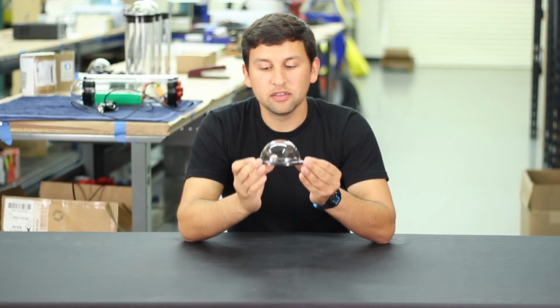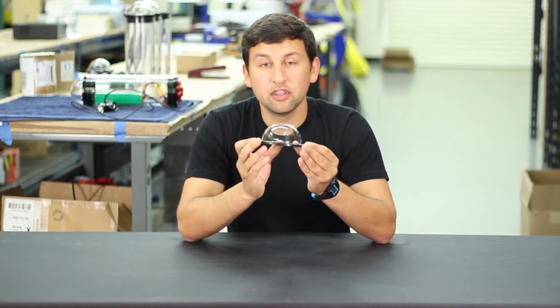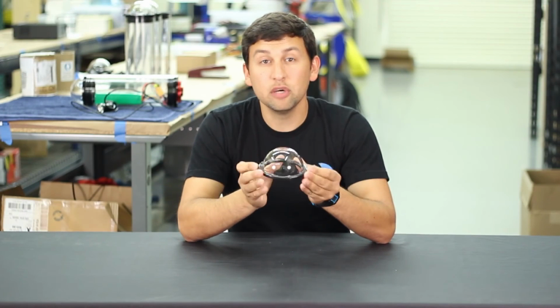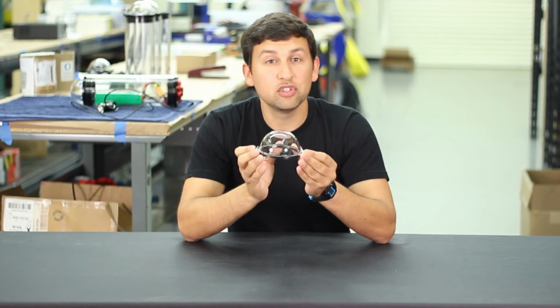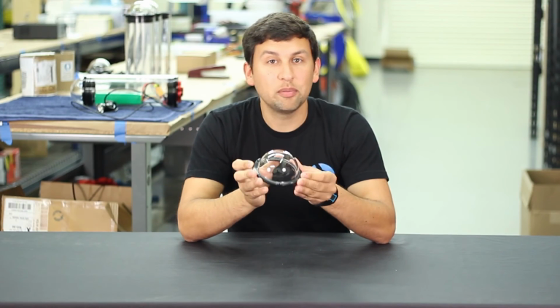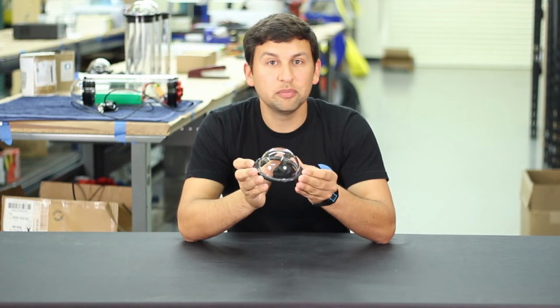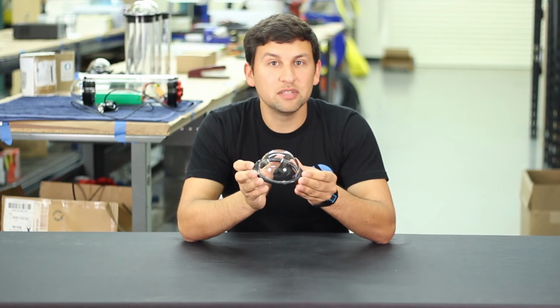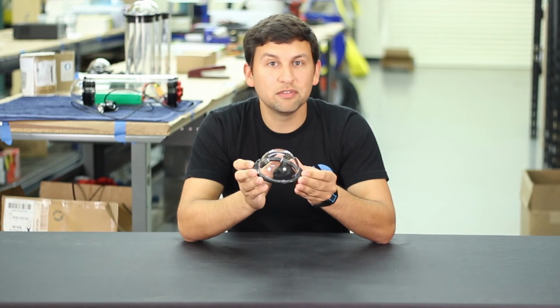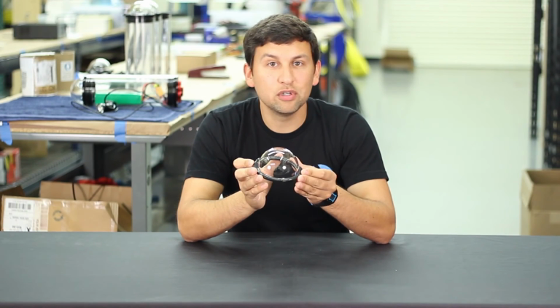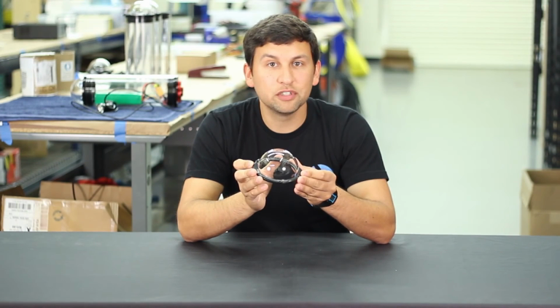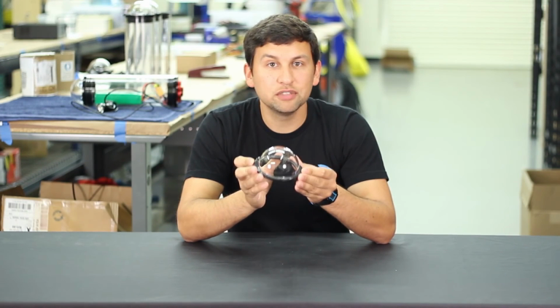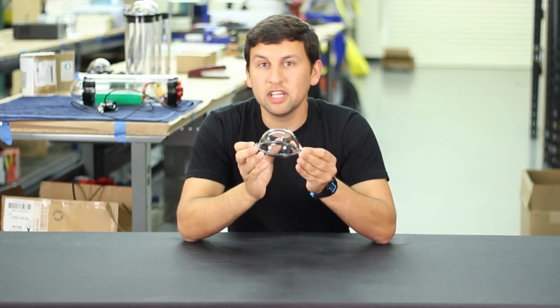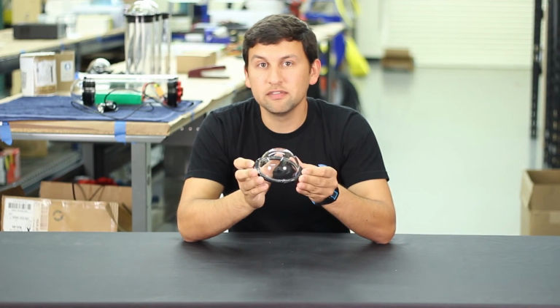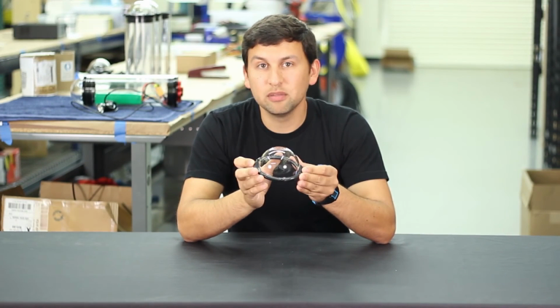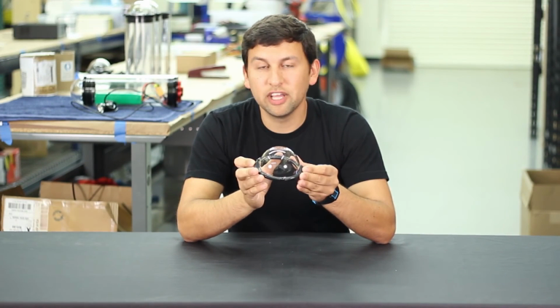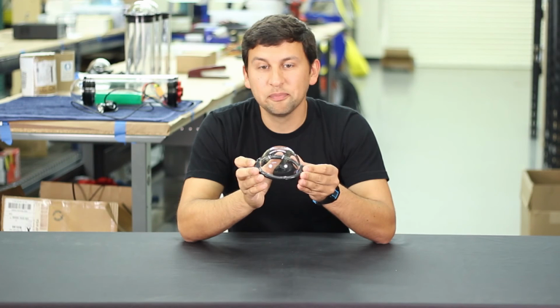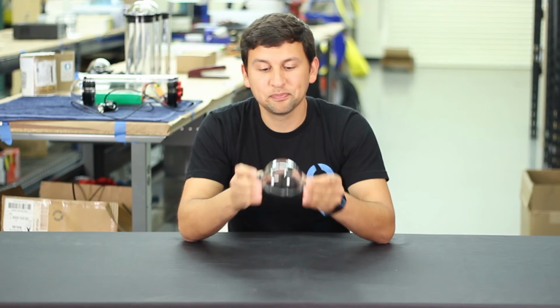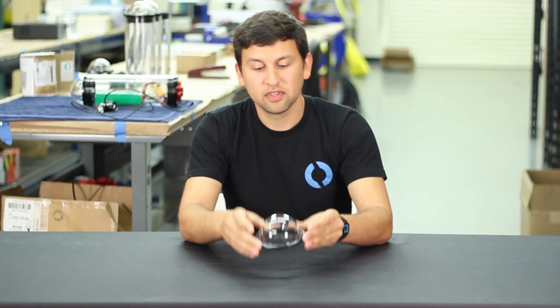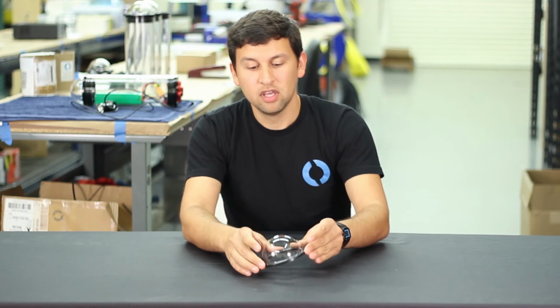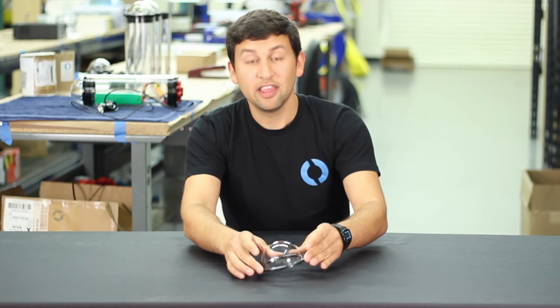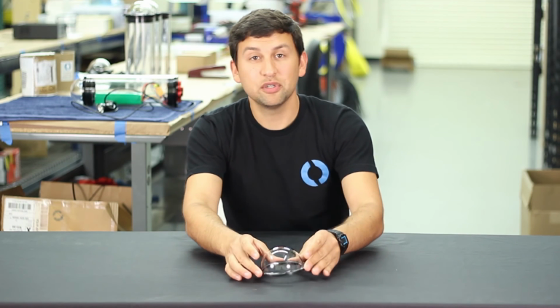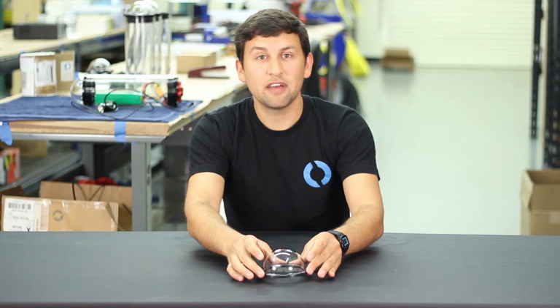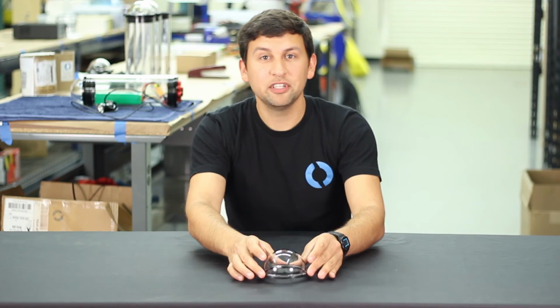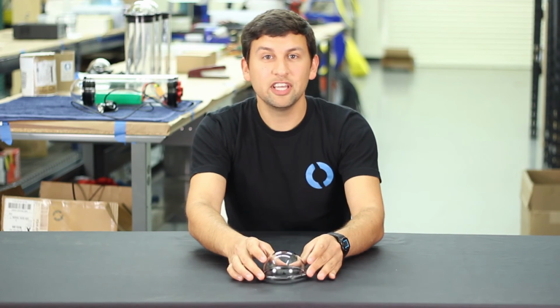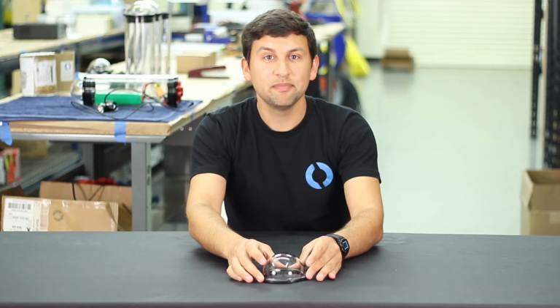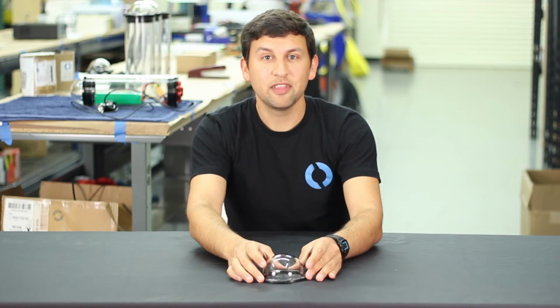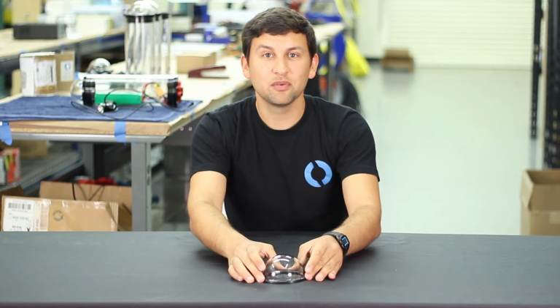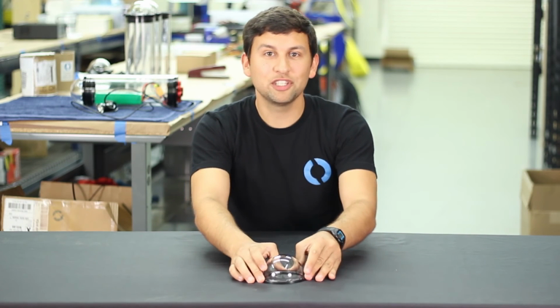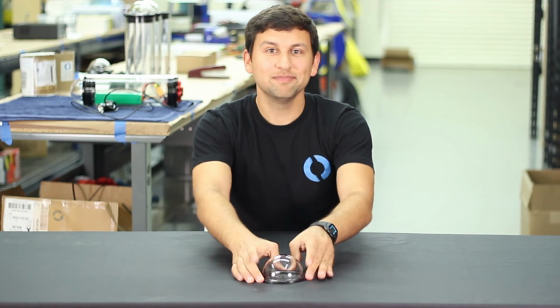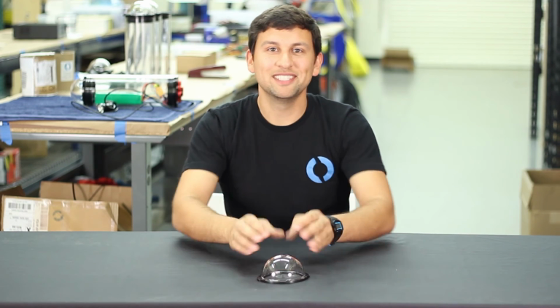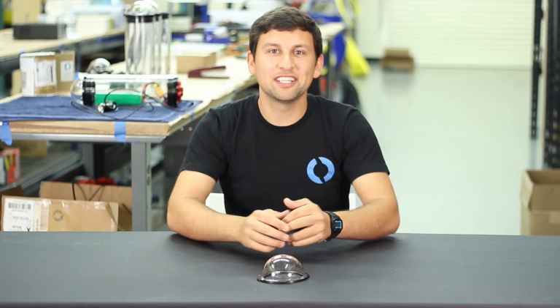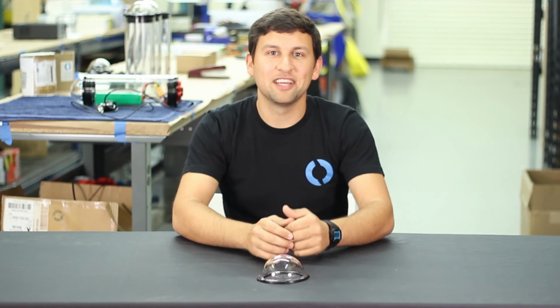The dome is a drop-in replacement for the old version and it's available now. That's all I've got for you today. Thanks for watching and see you next time.